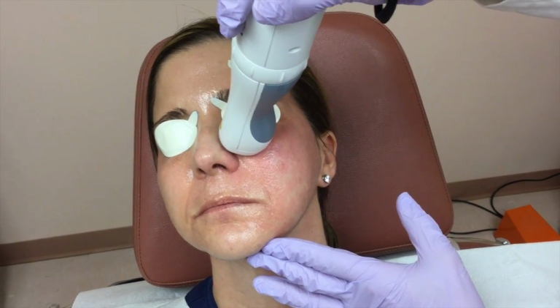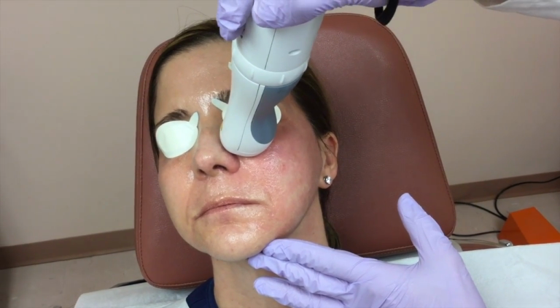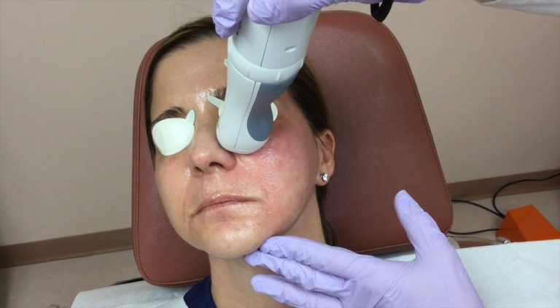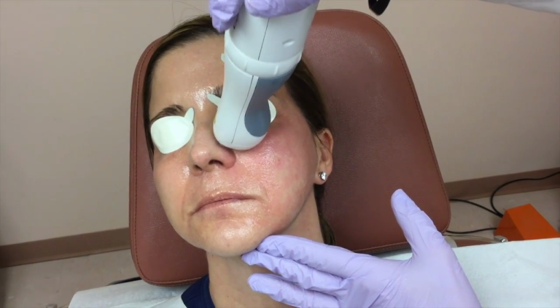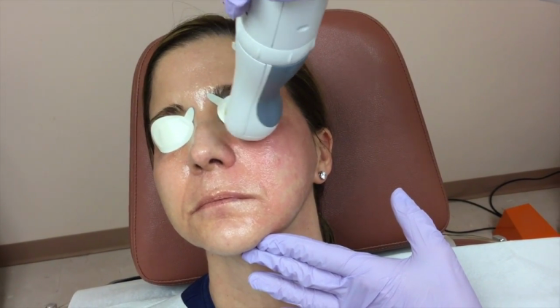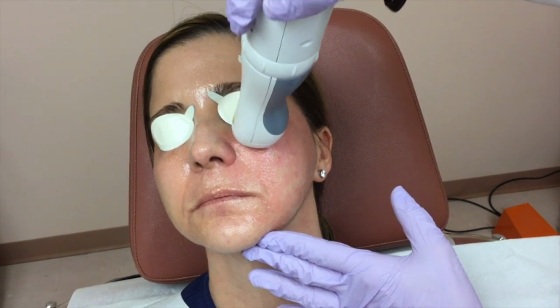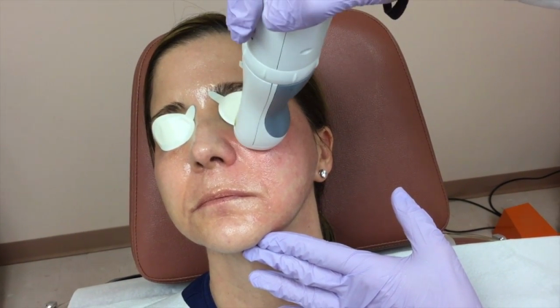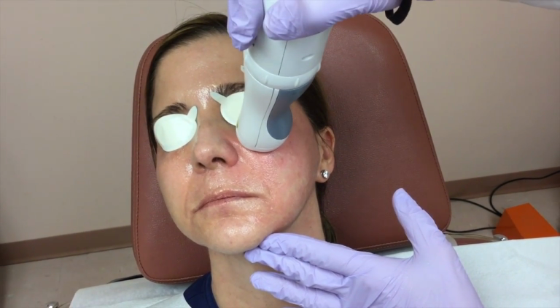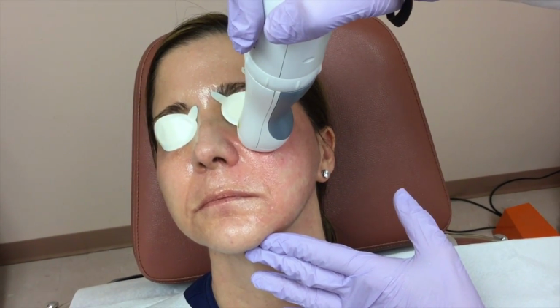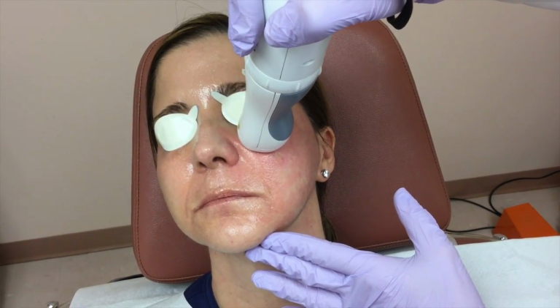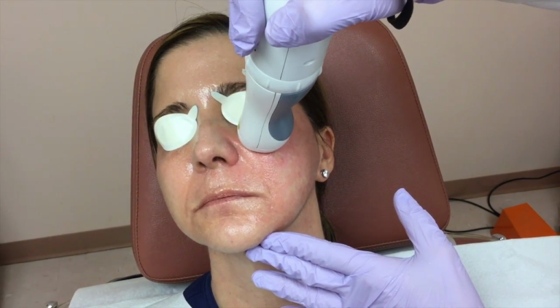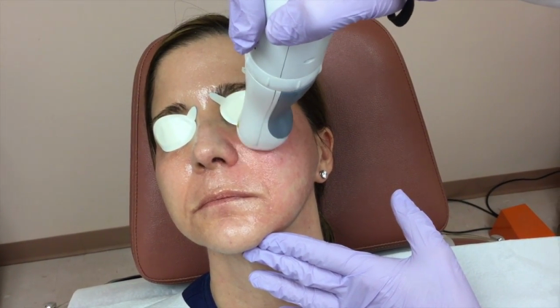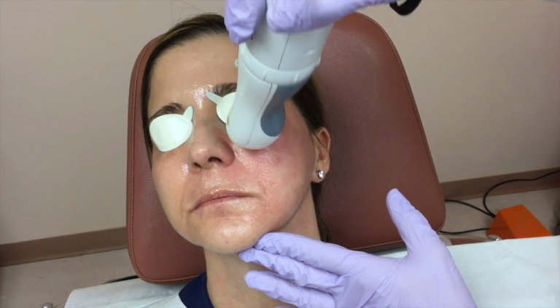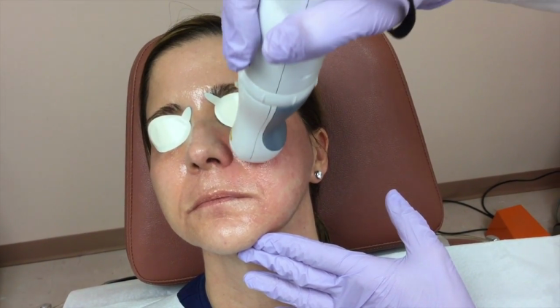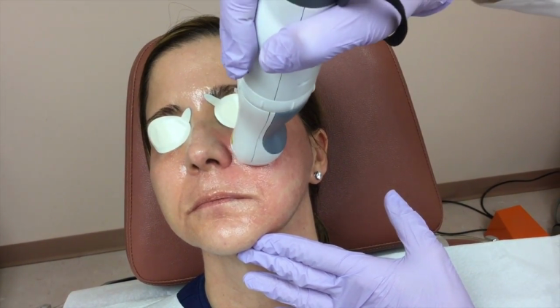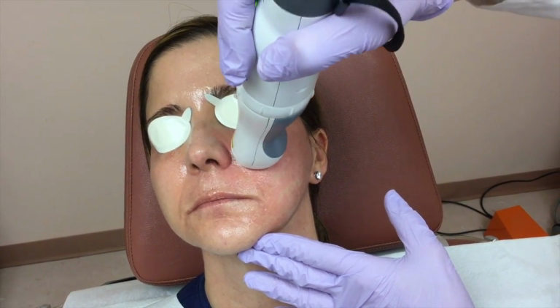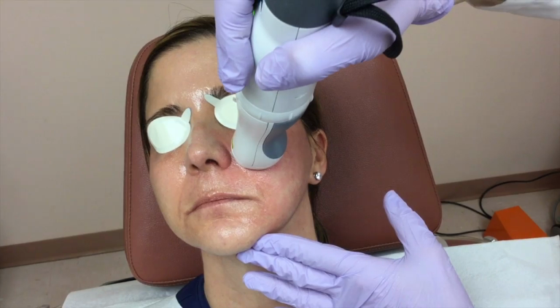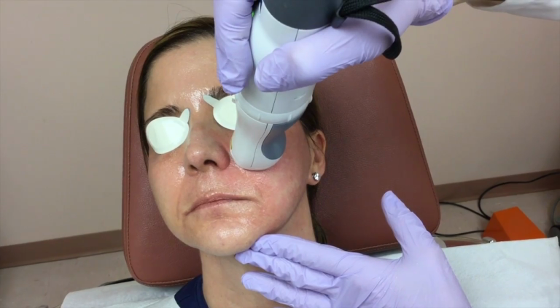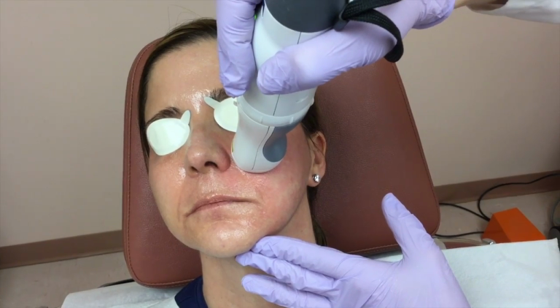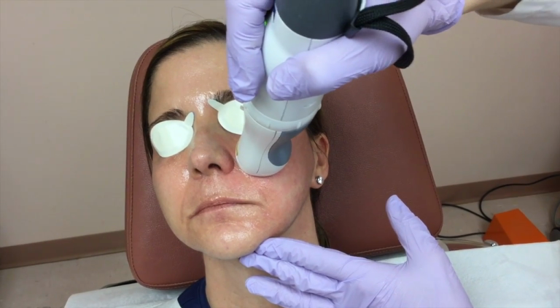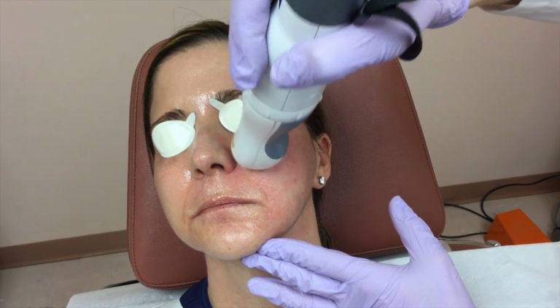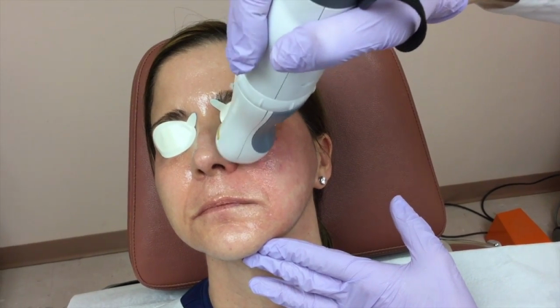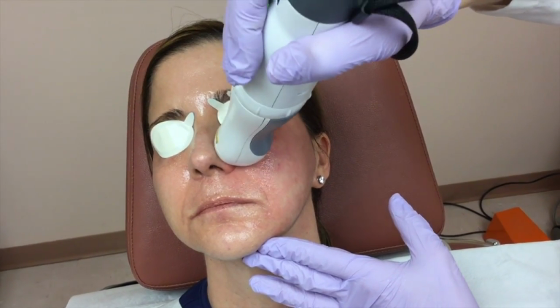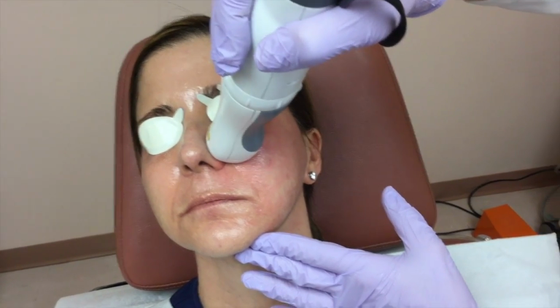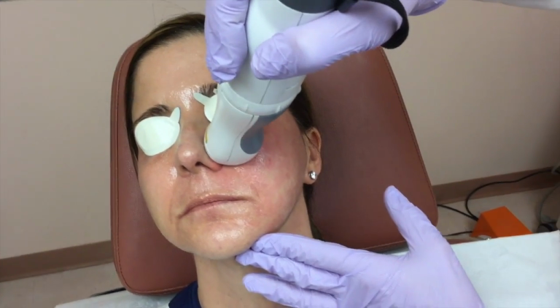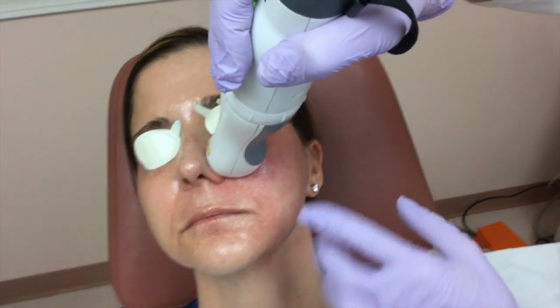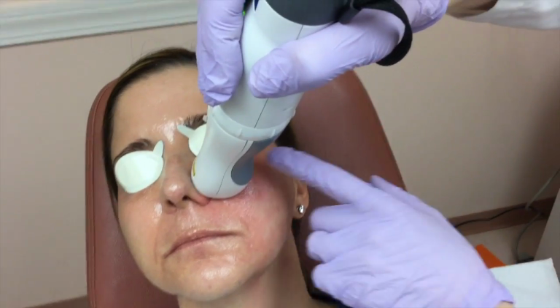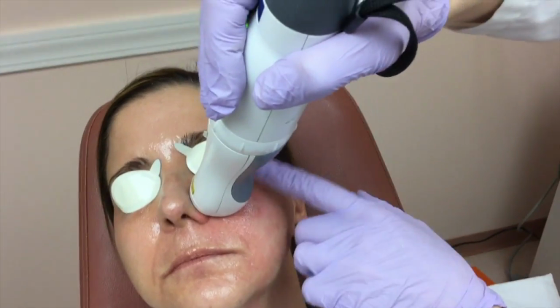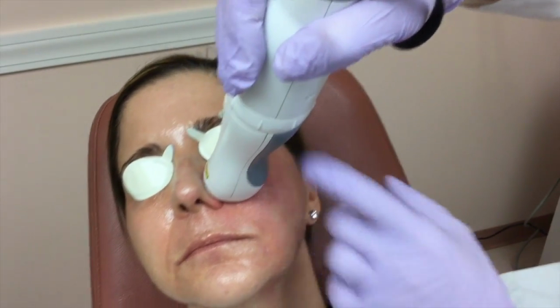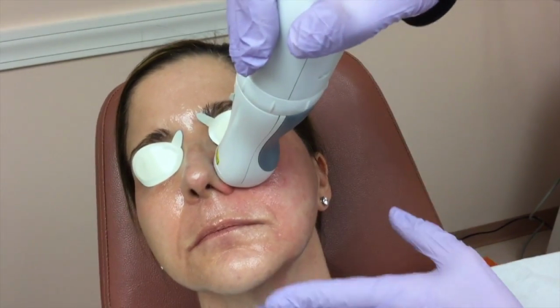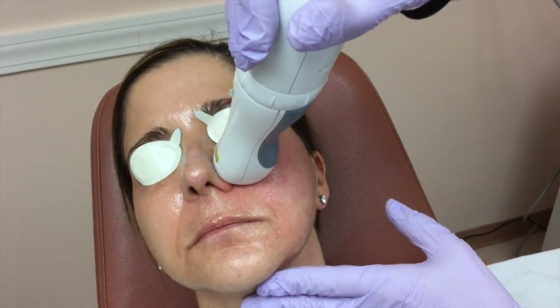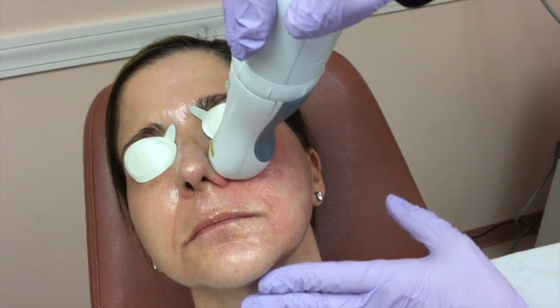There tends to be a little swelling also — primarily the patient will notice that swelling under the eyes.